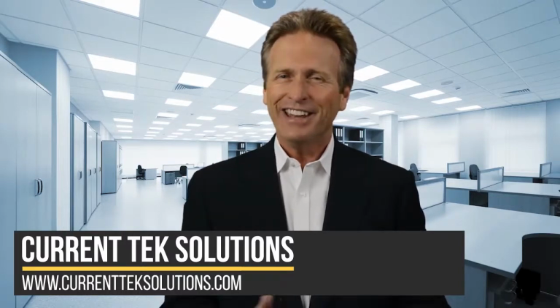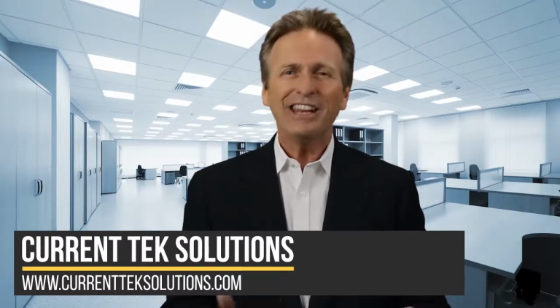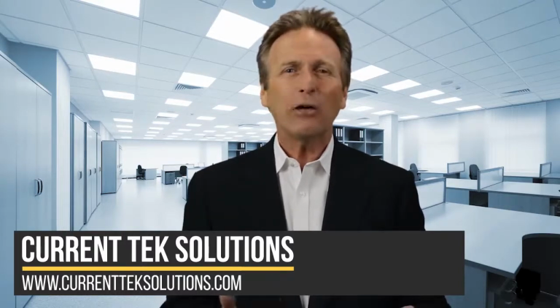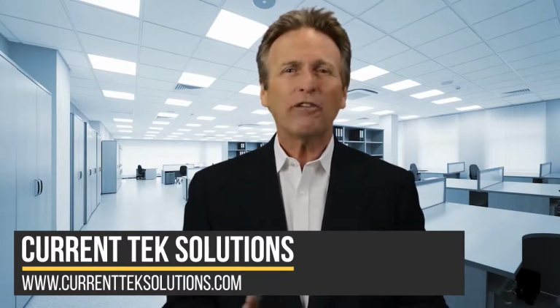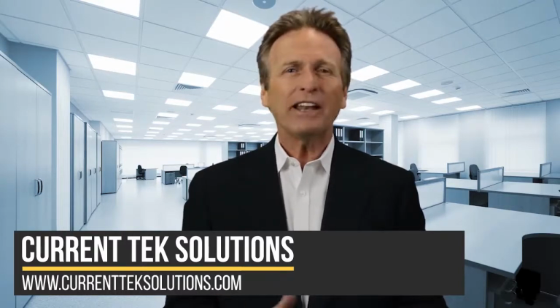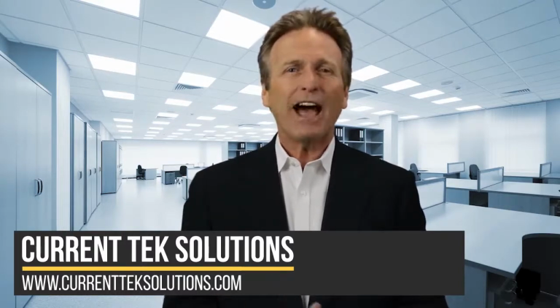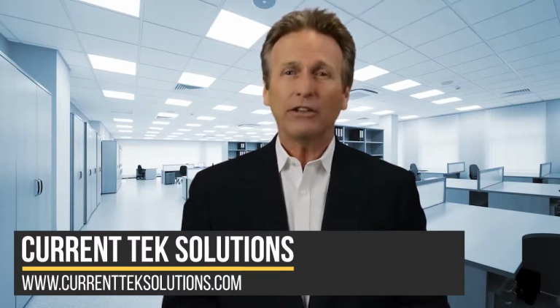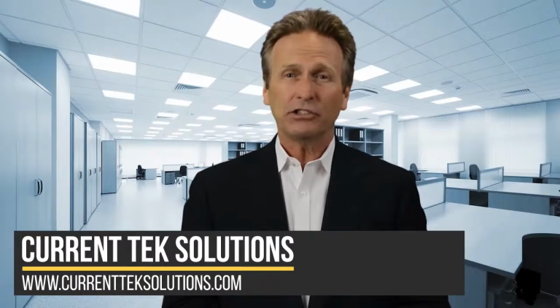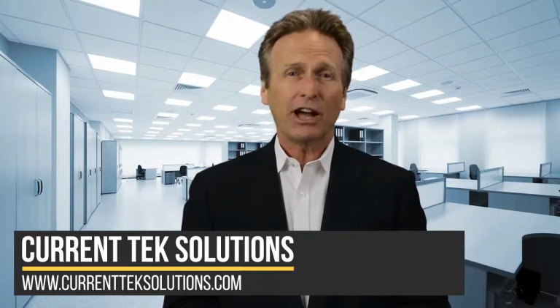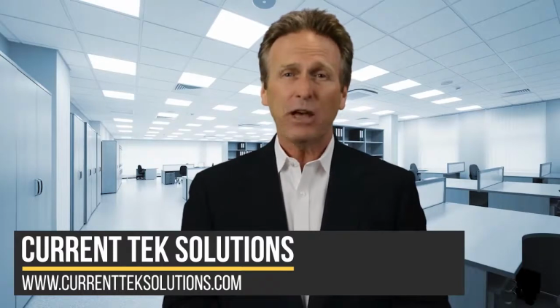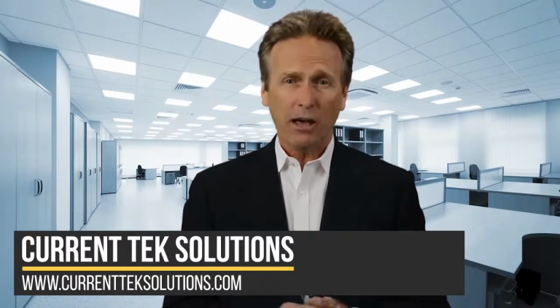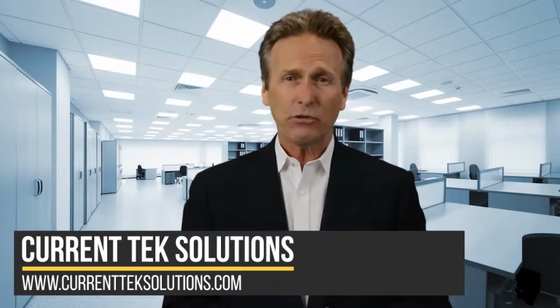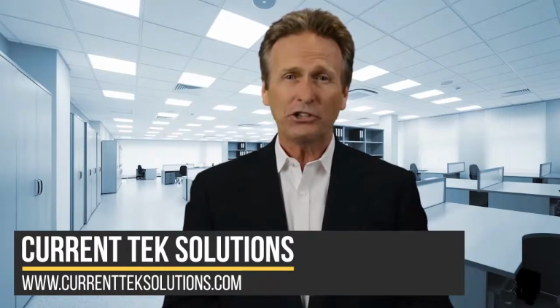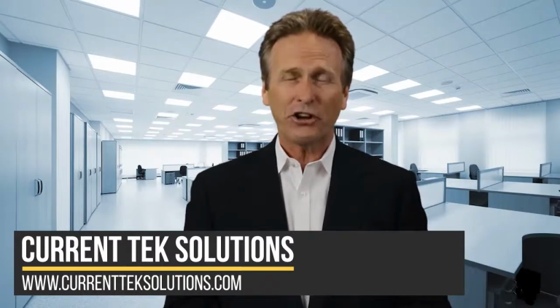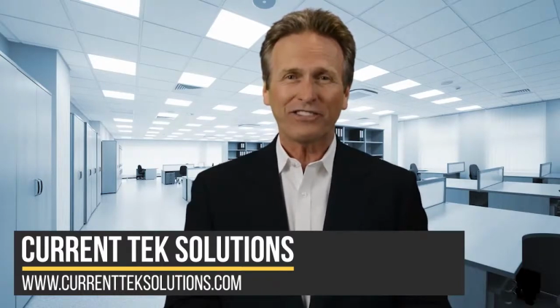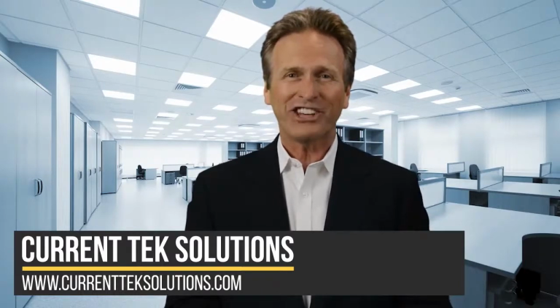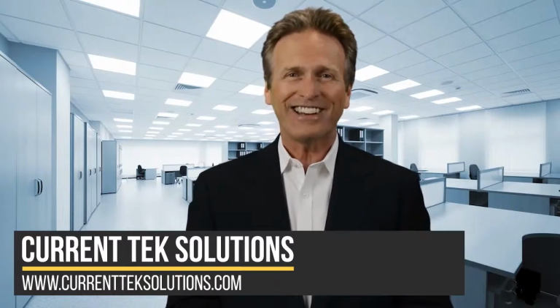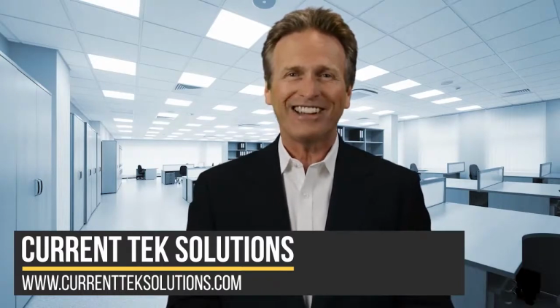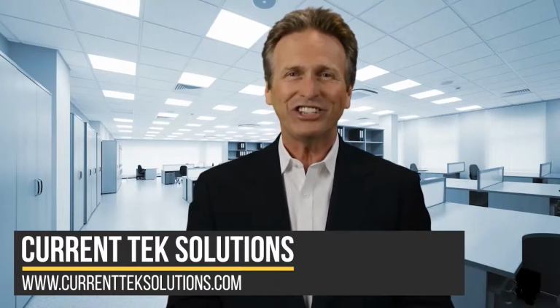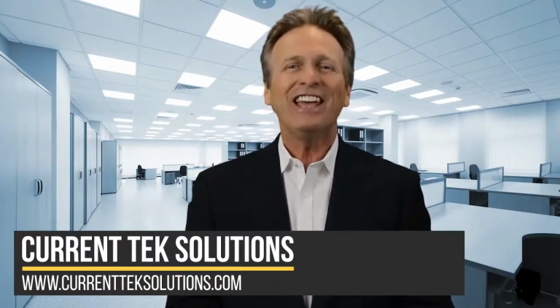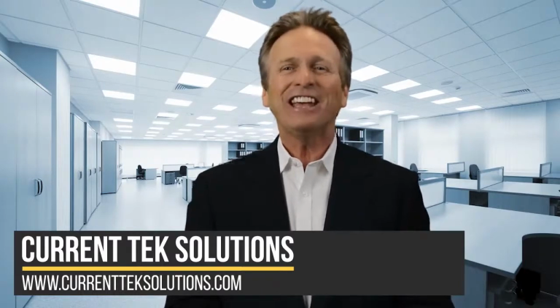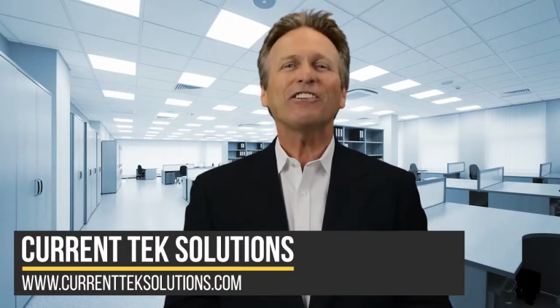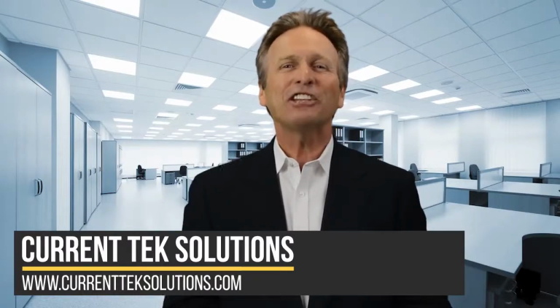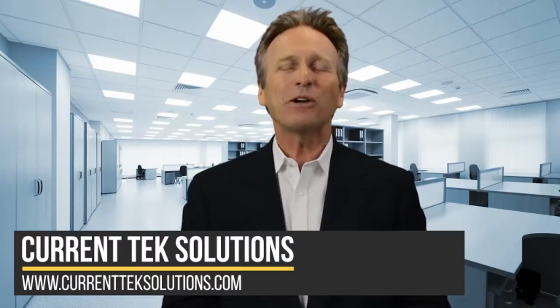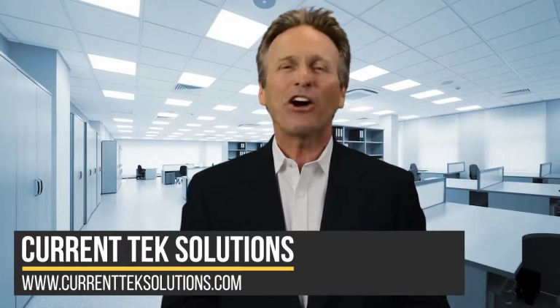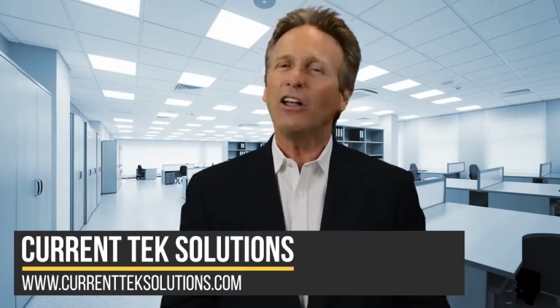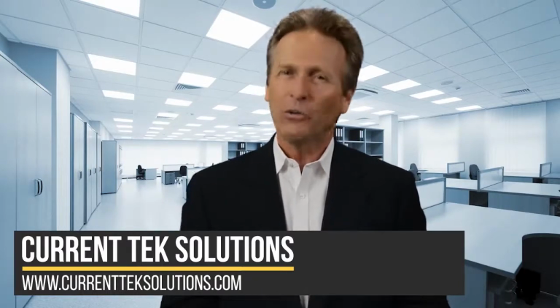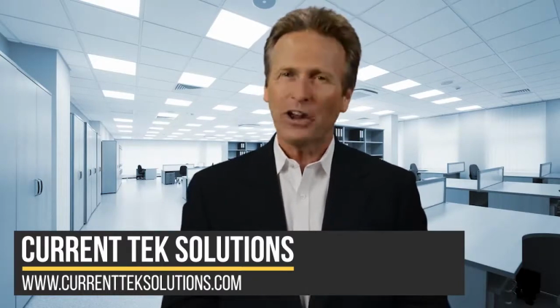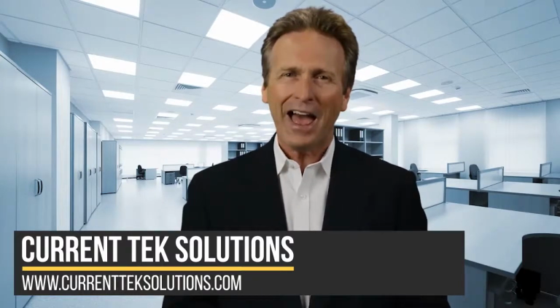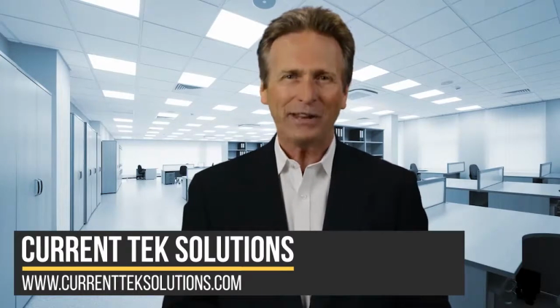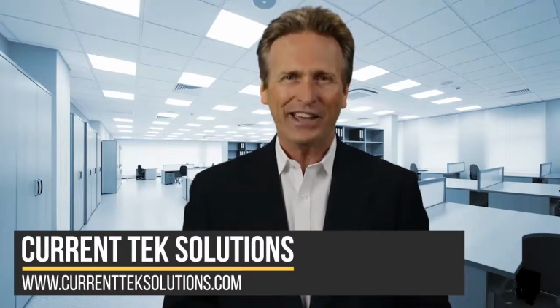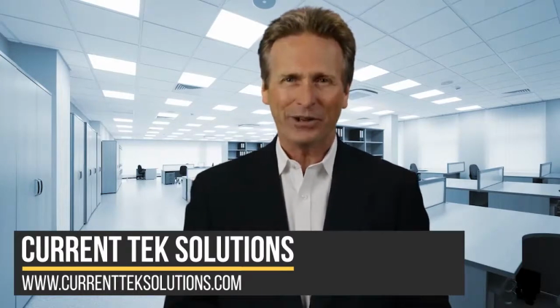Need help finding out if it's time to upgrade your office technology? Give our team a call. We're happy to help.